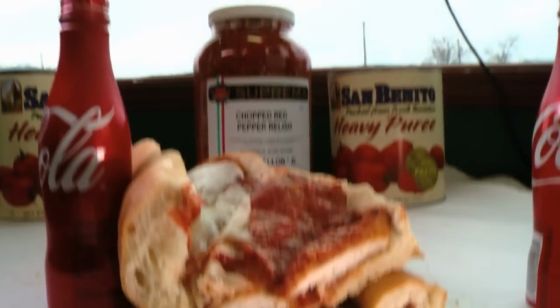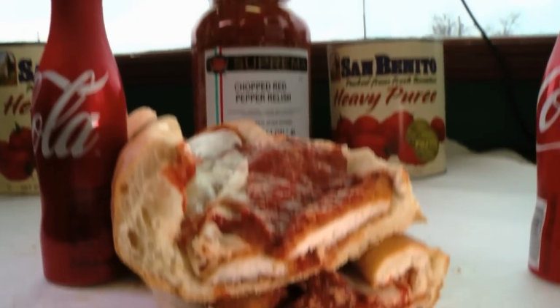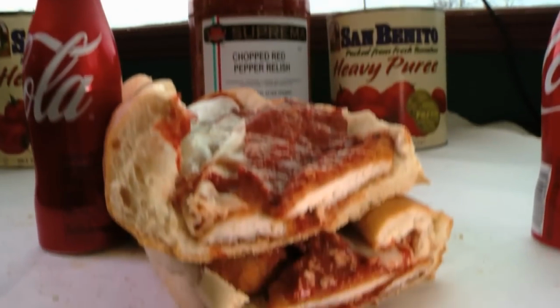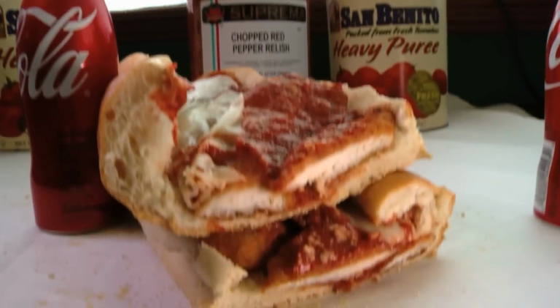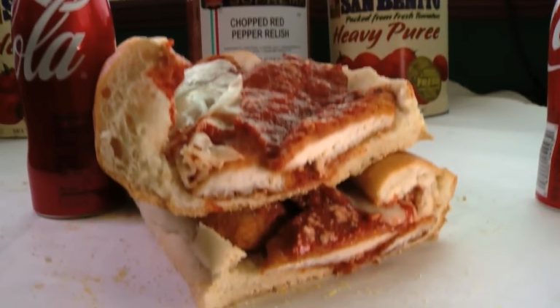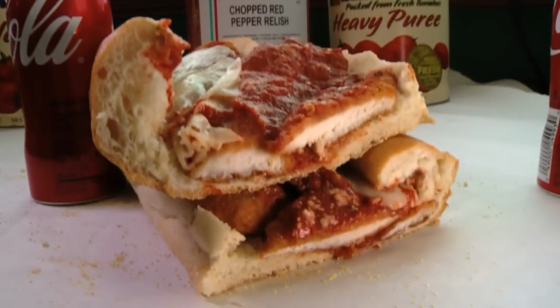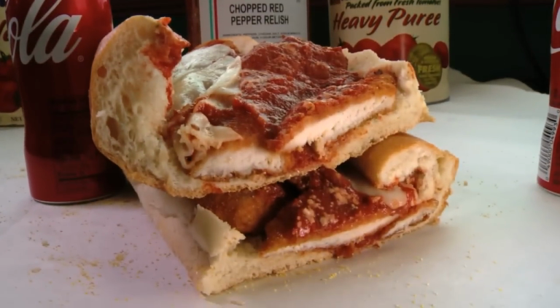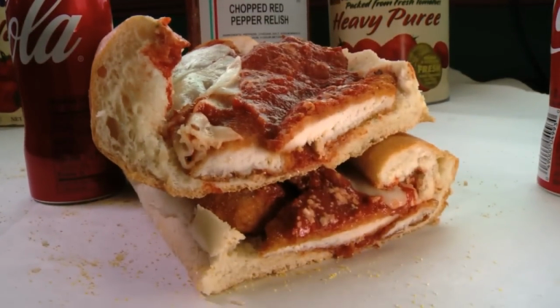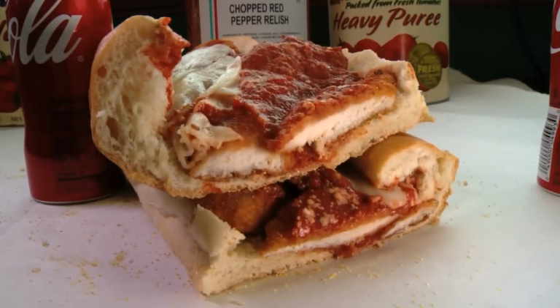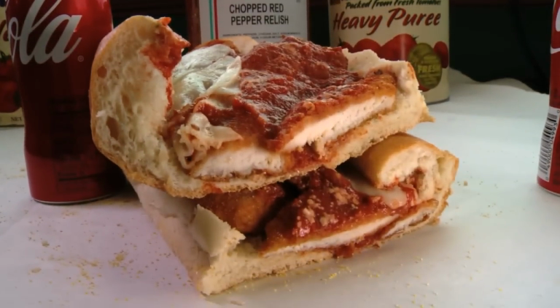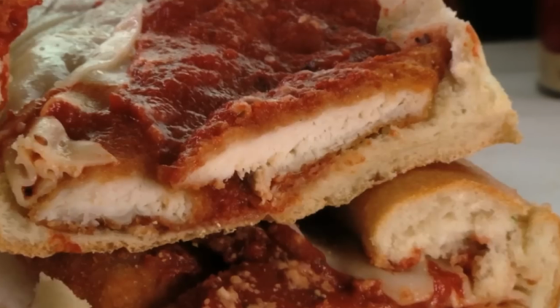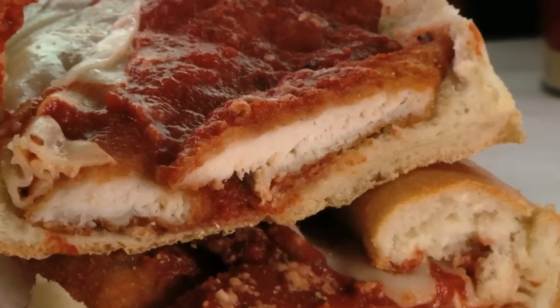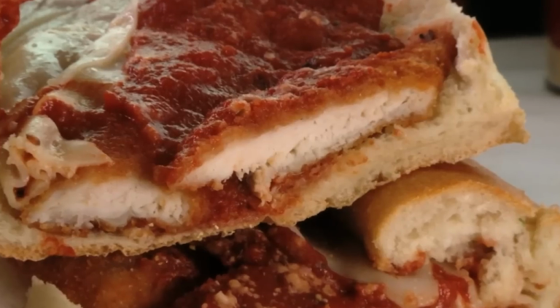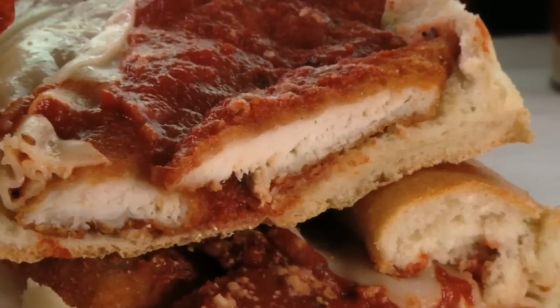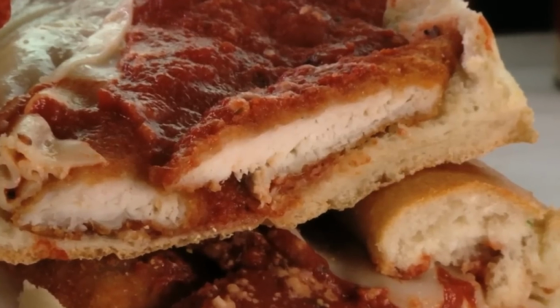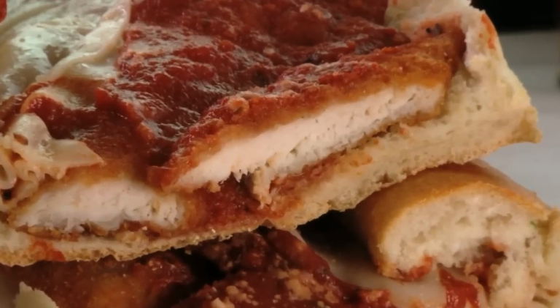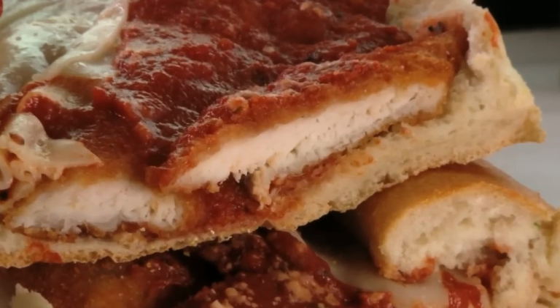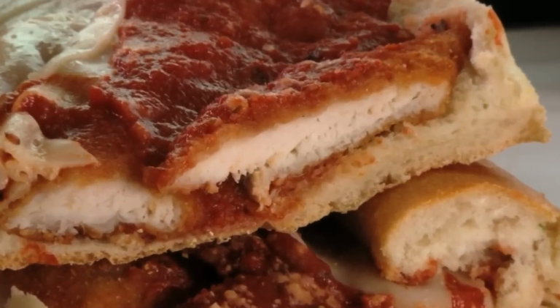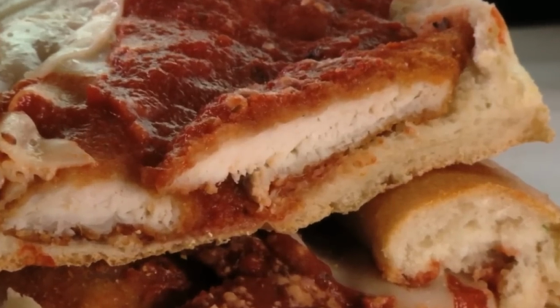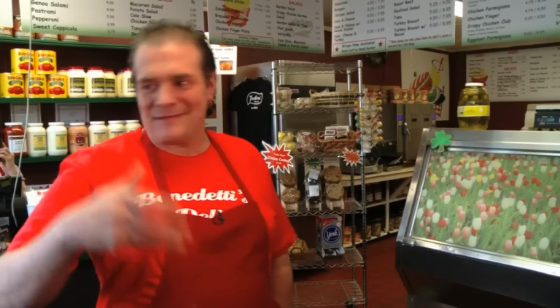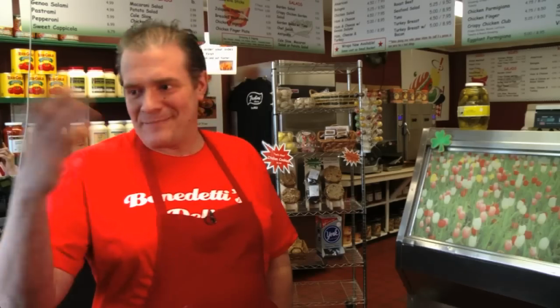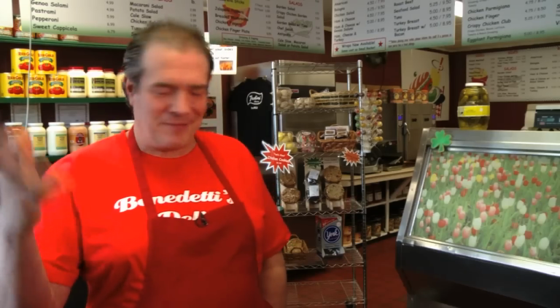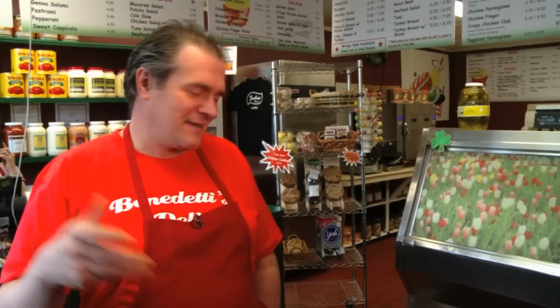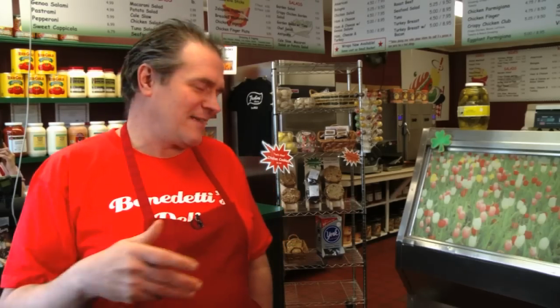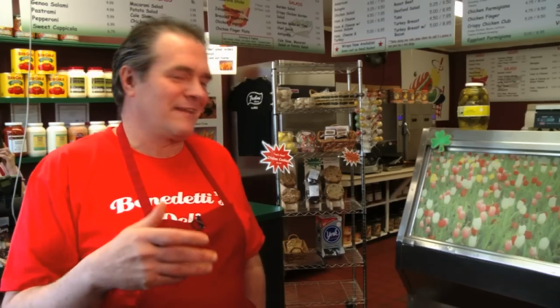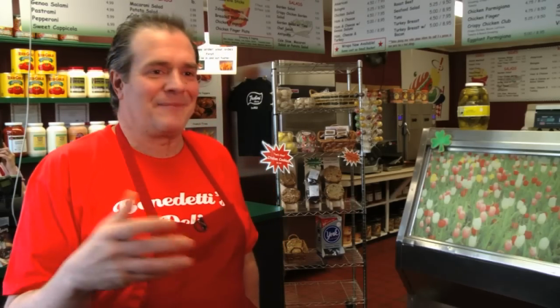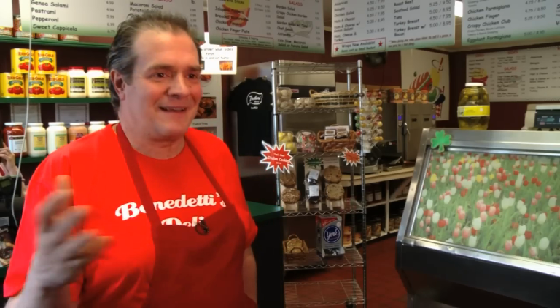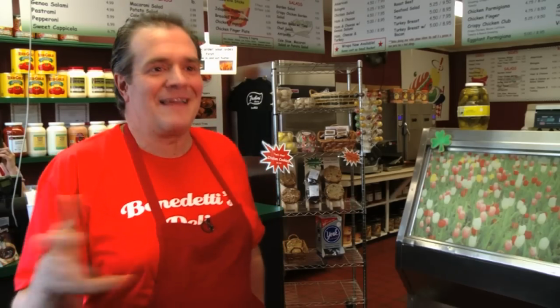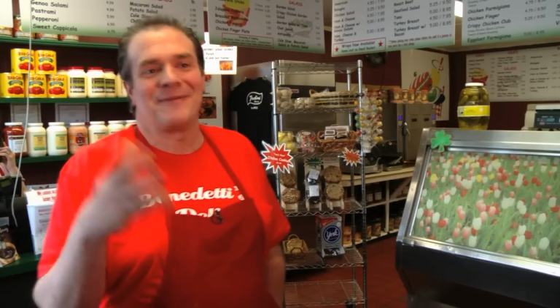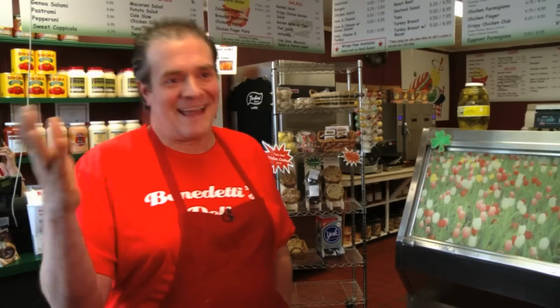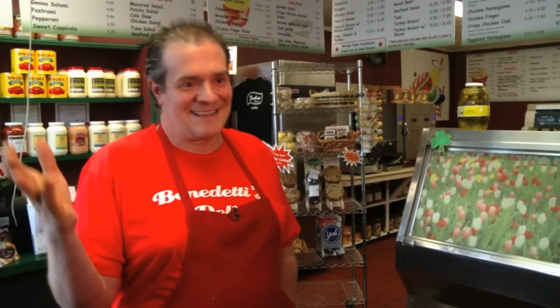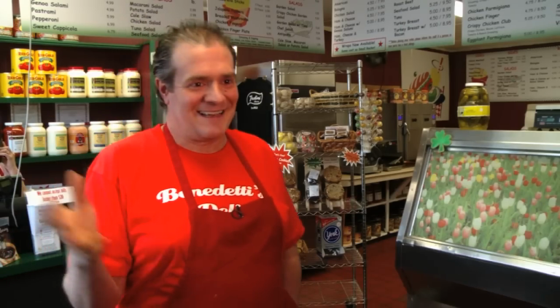I make a sauce, a little spicy sauce I like, because I like it. Some people say they don't like it, but everyone likes it.